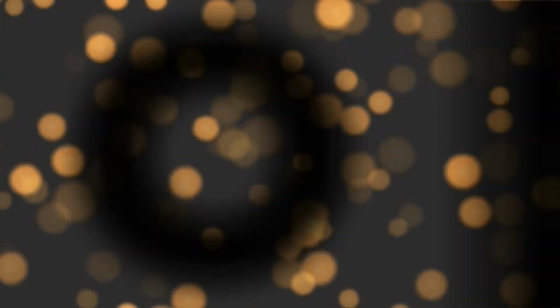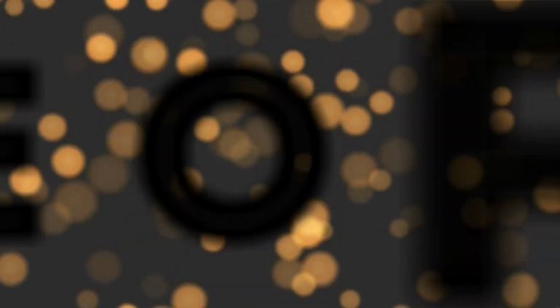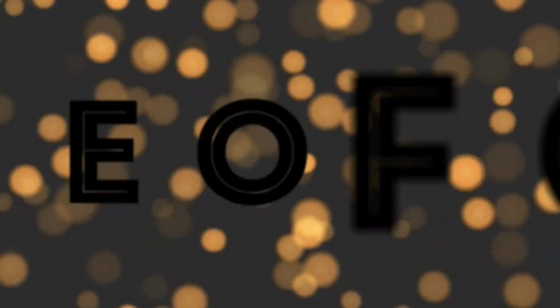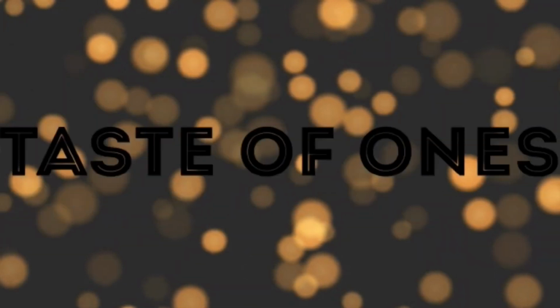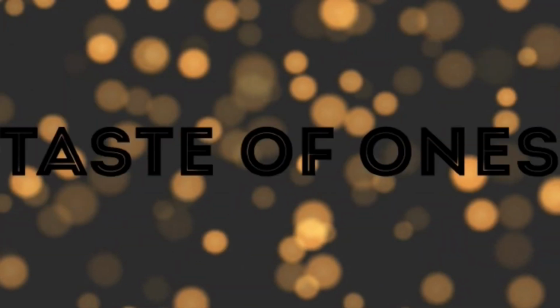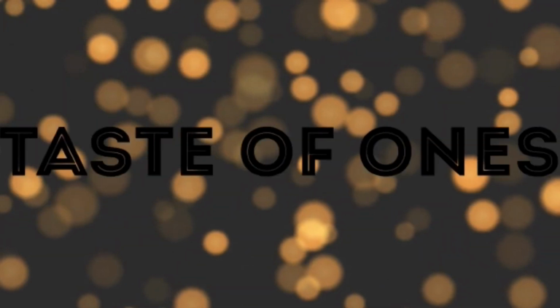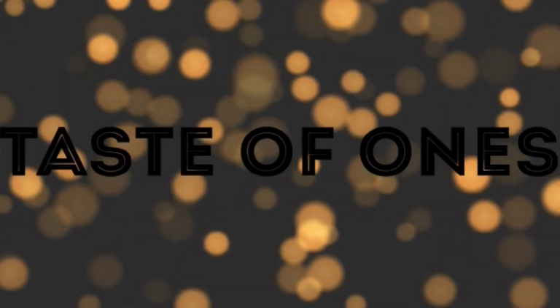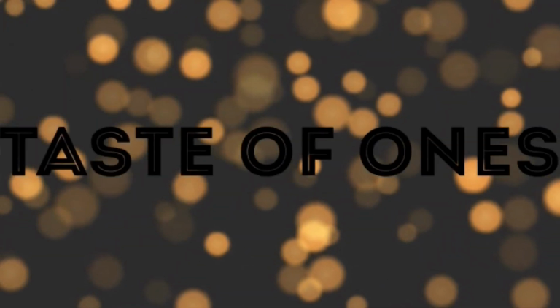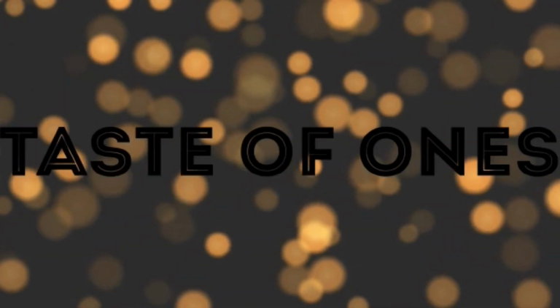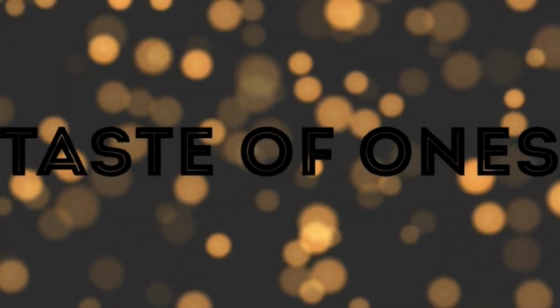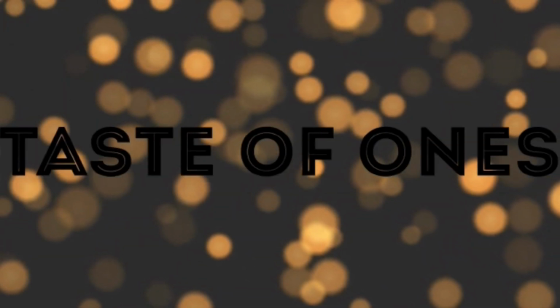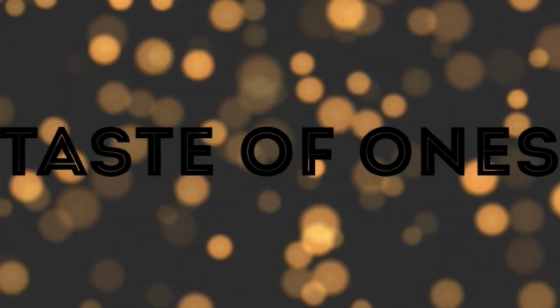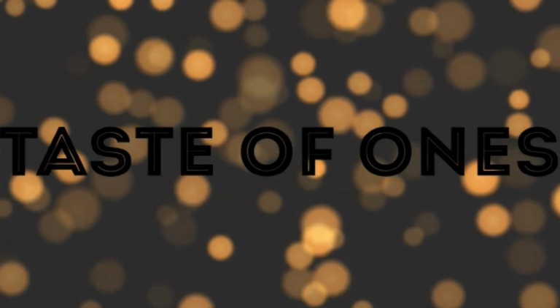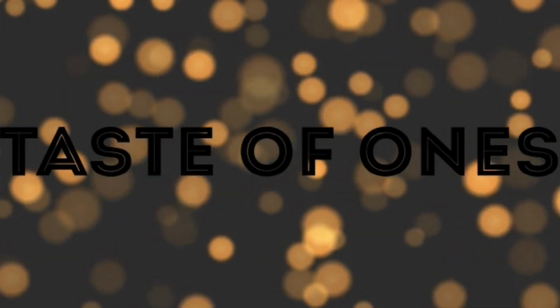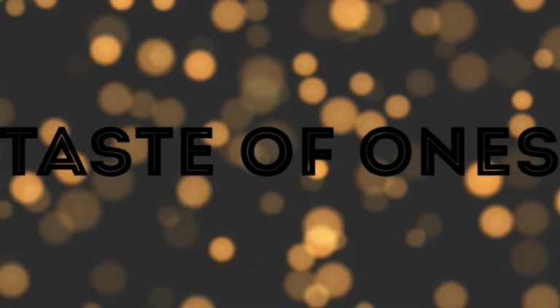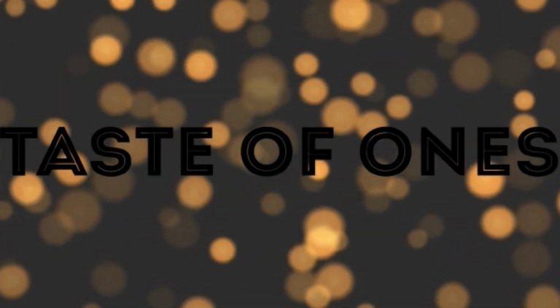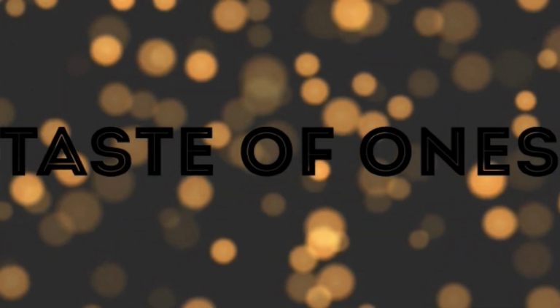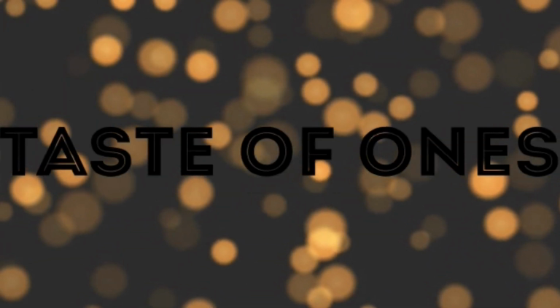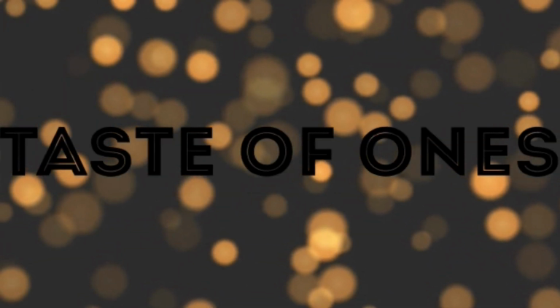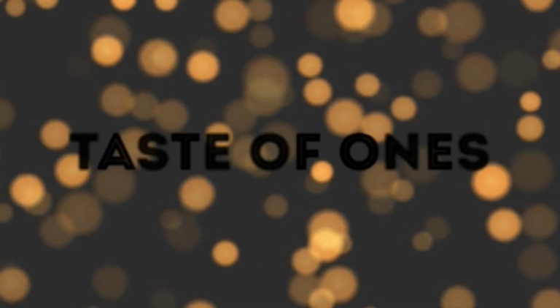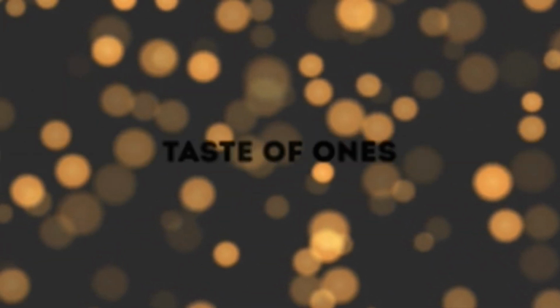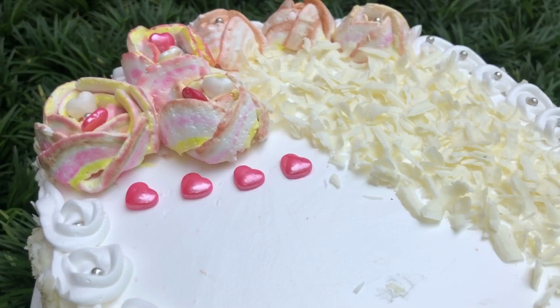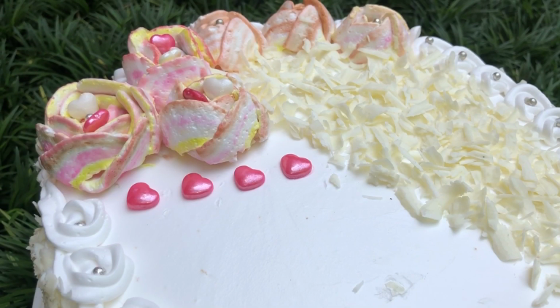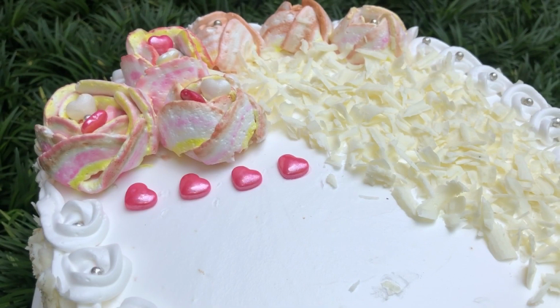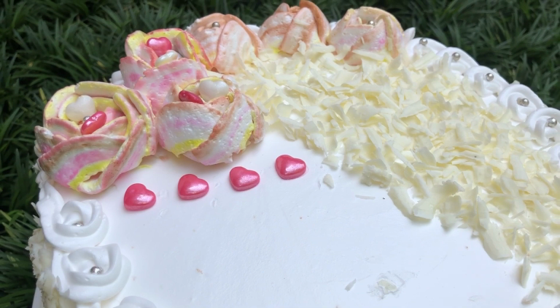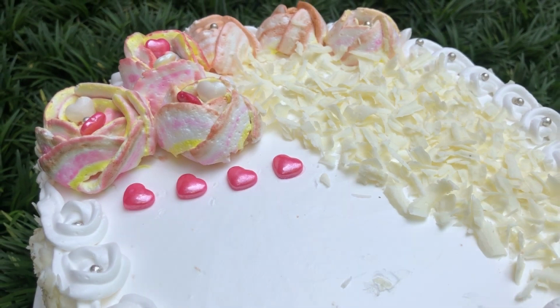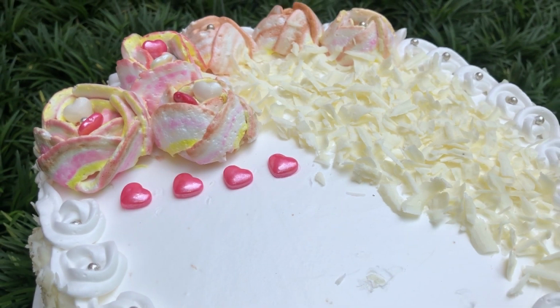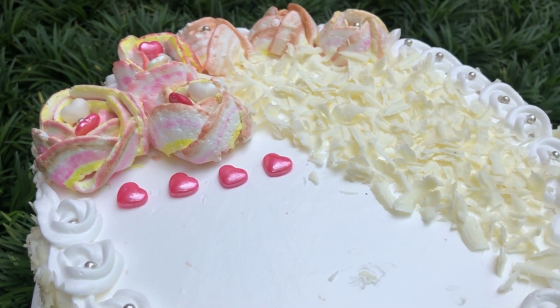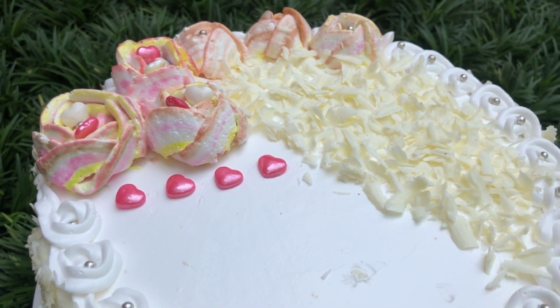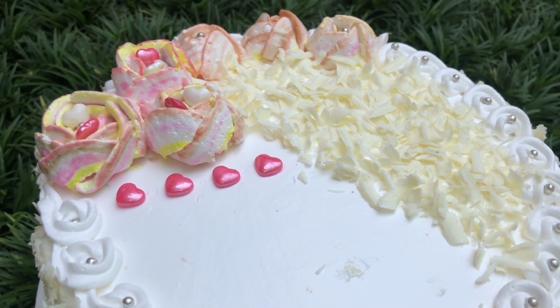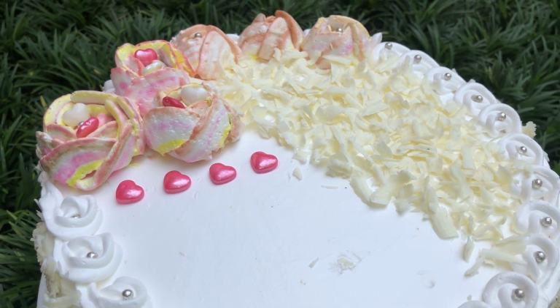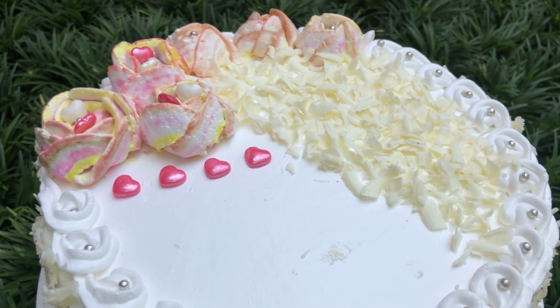Hi friends, Assalamualaikum, welcome back to Tastofunds. I am going to share the recipe of white forest cake.